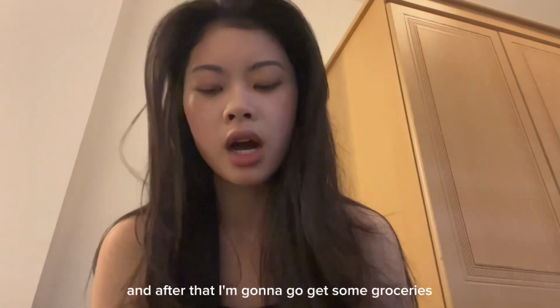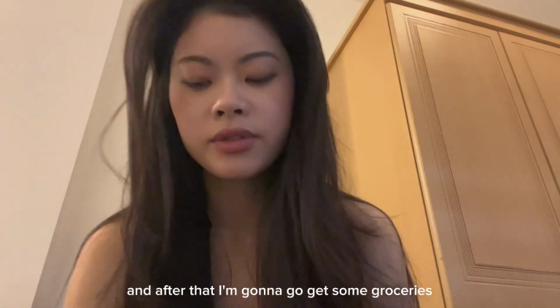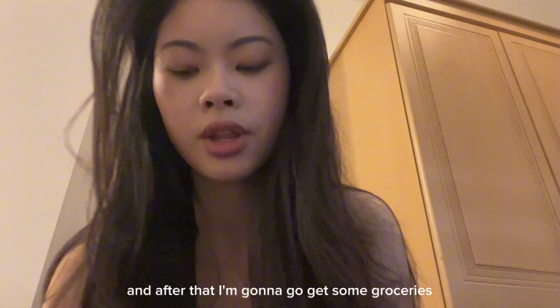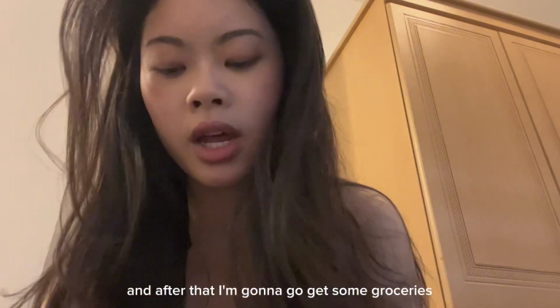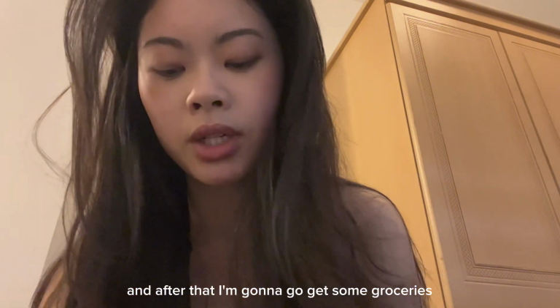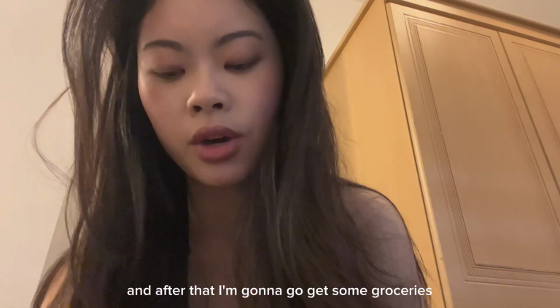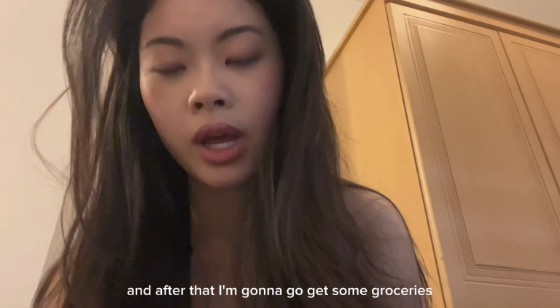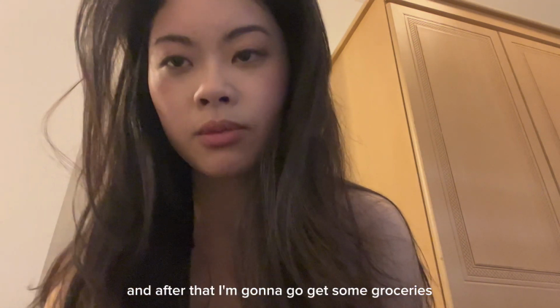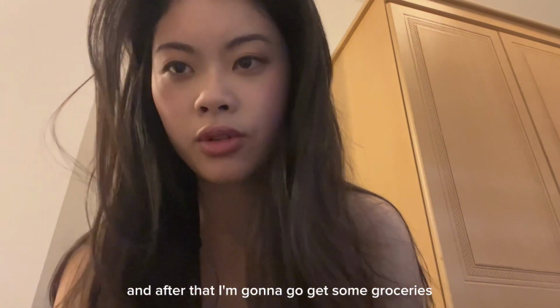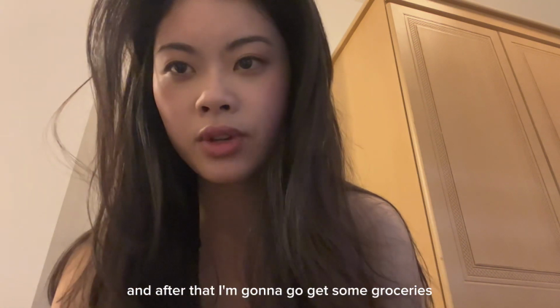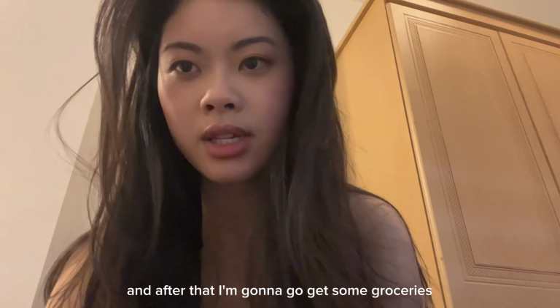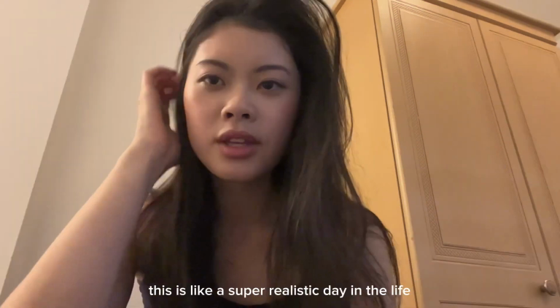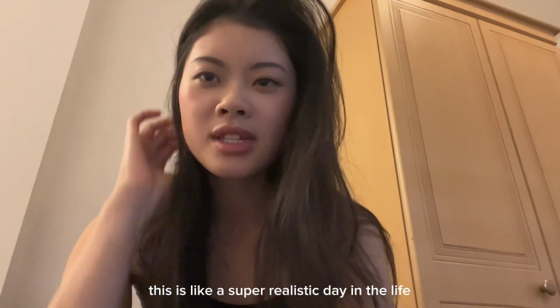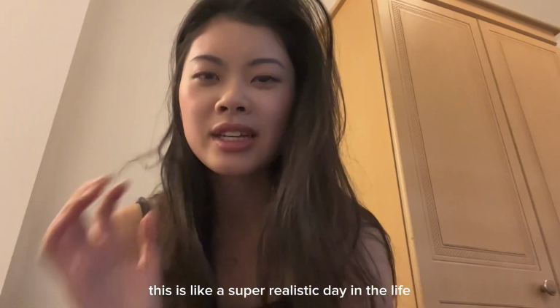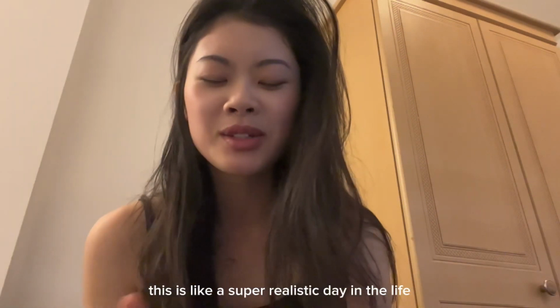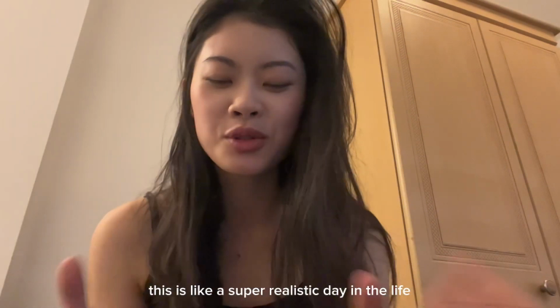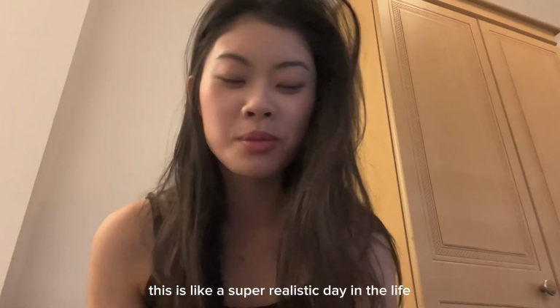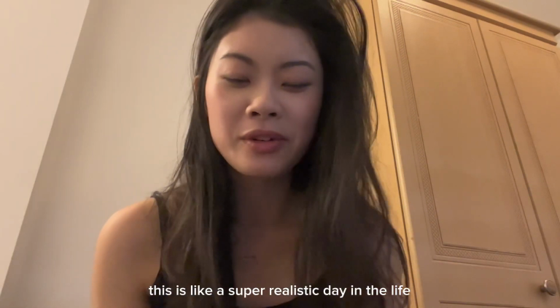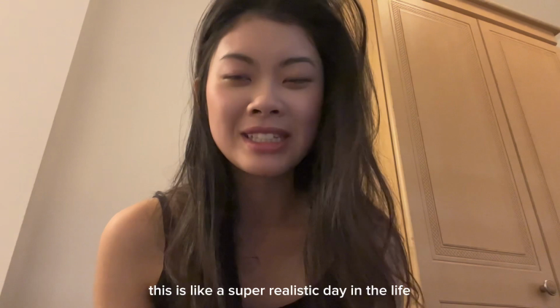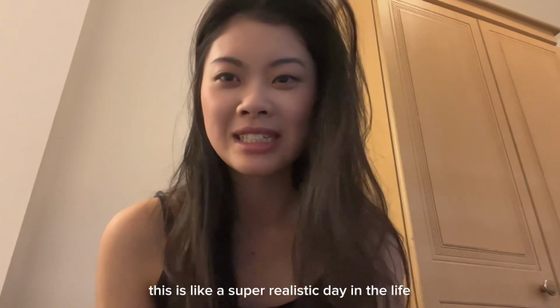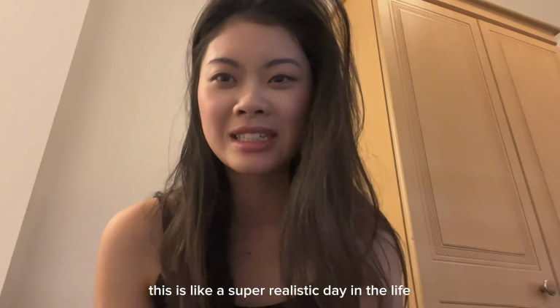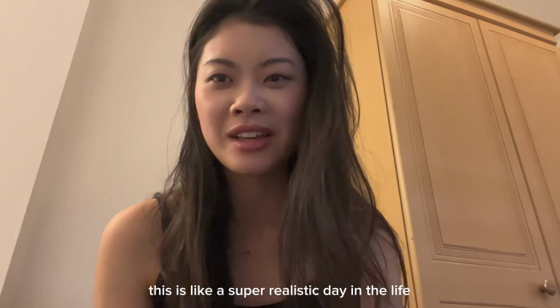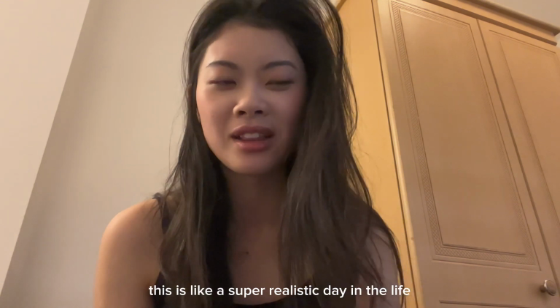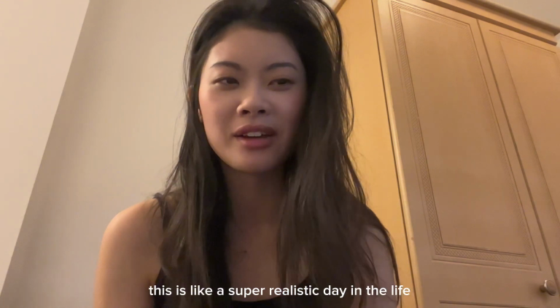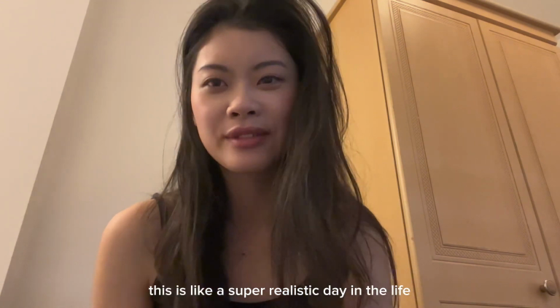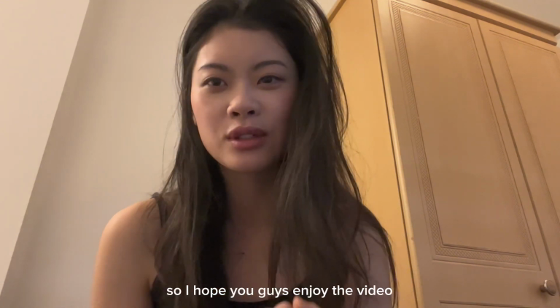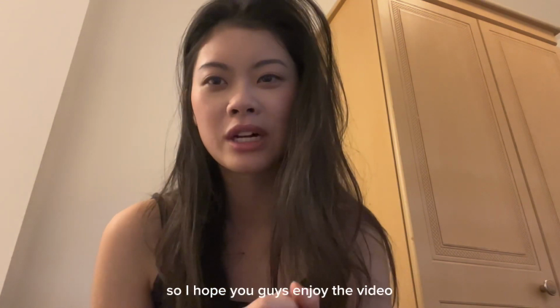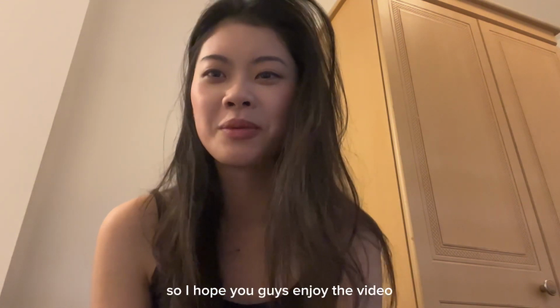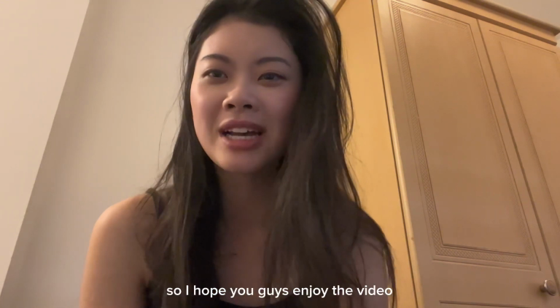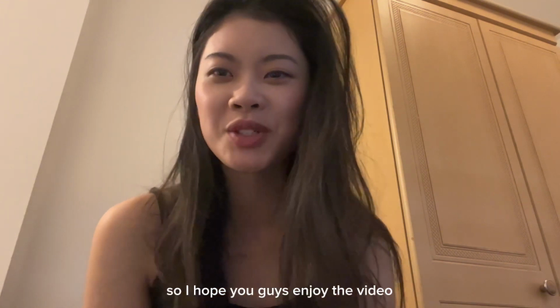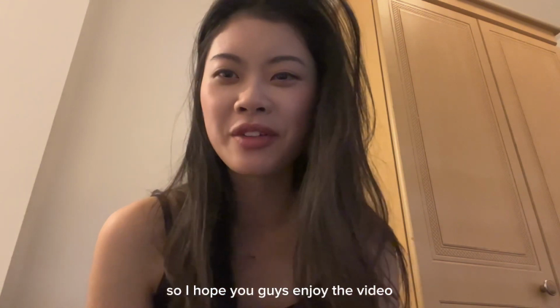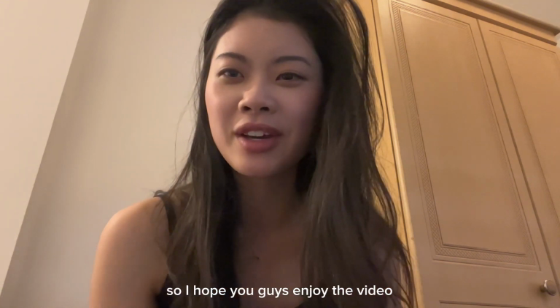I have a class today and also a practical session, and after that I'm gonna go get some groceries. This is like a super realistic day in the life, so I hope you guys enjoy the video.